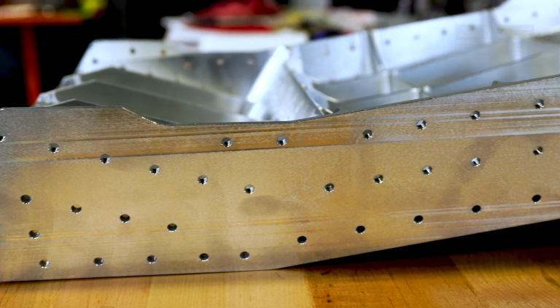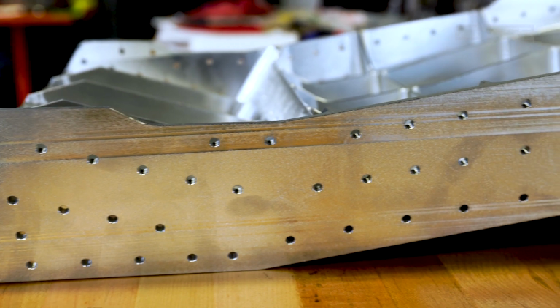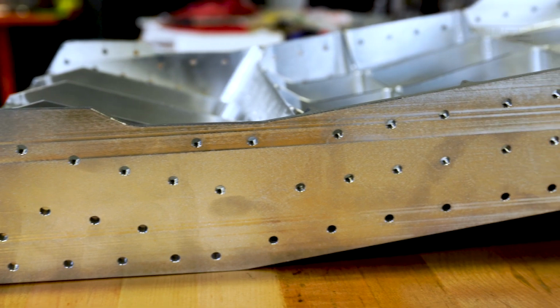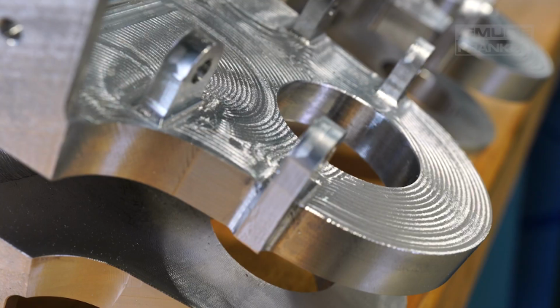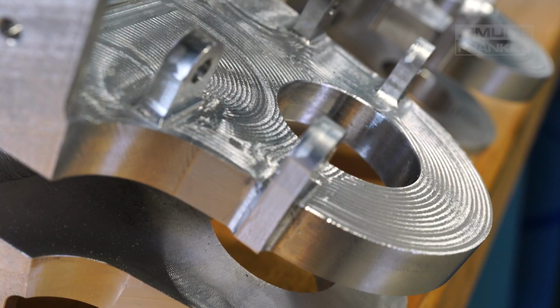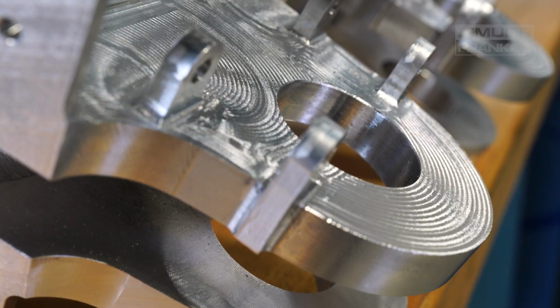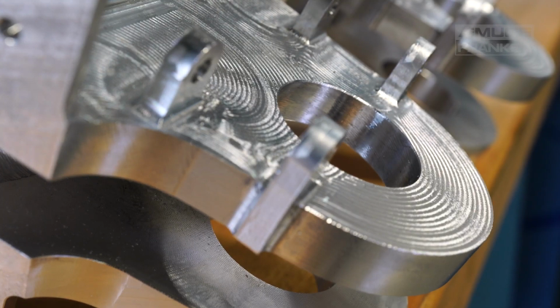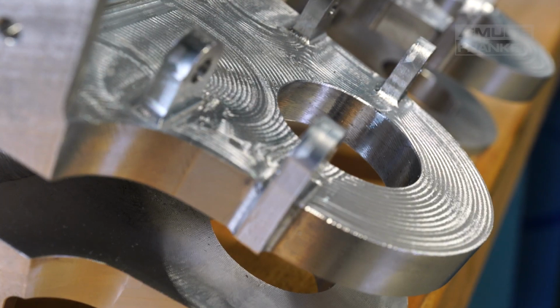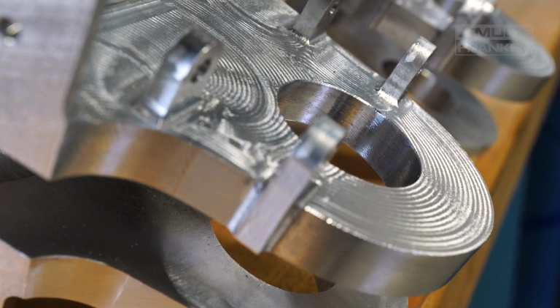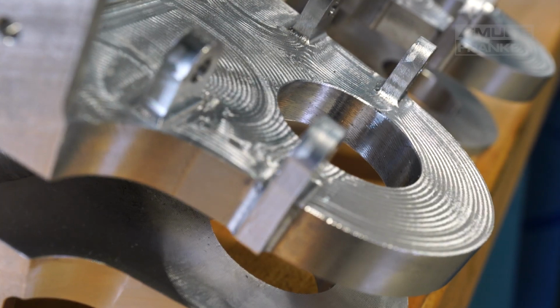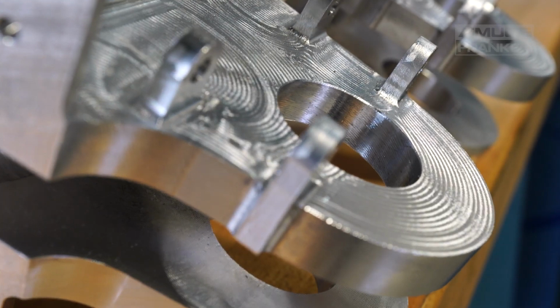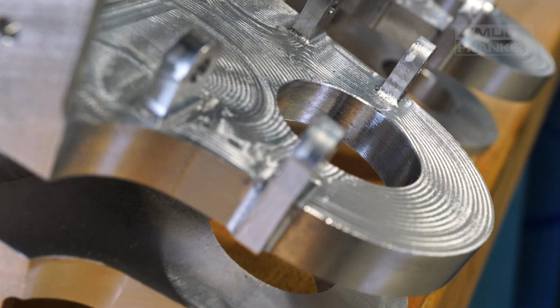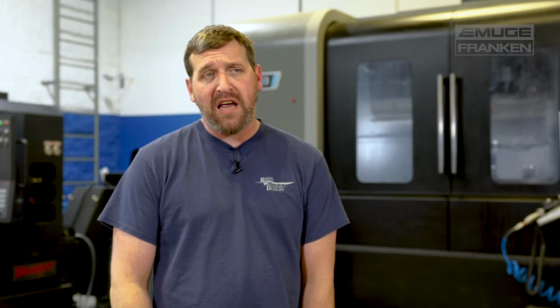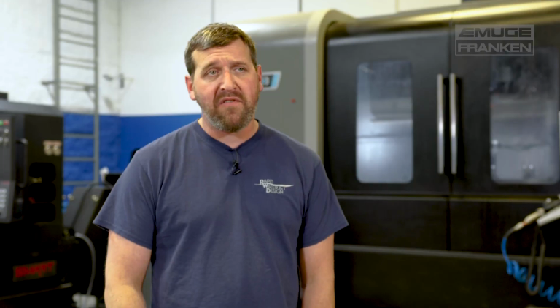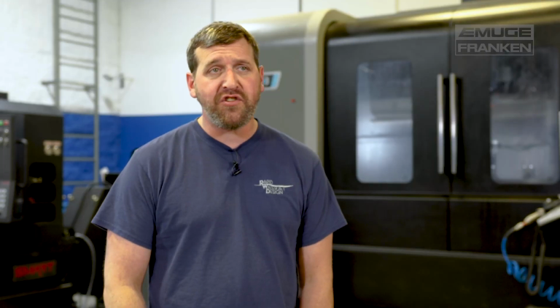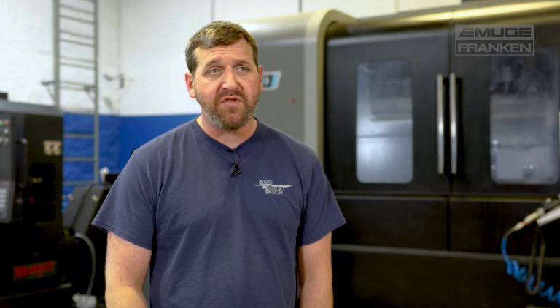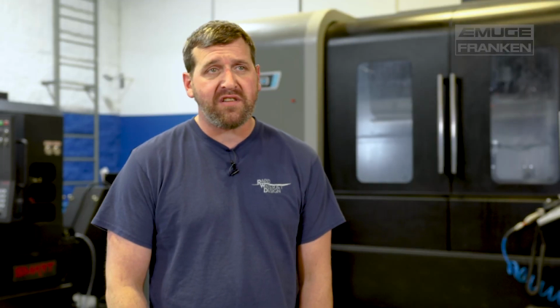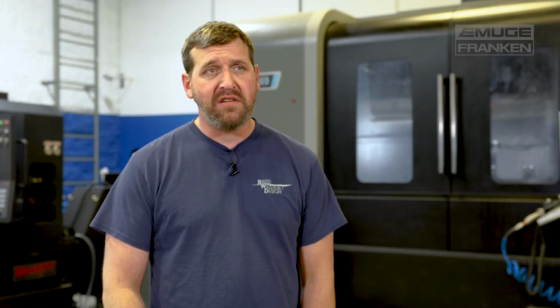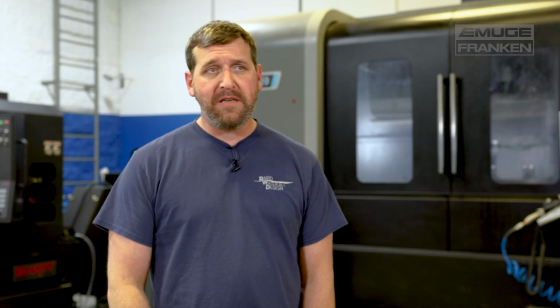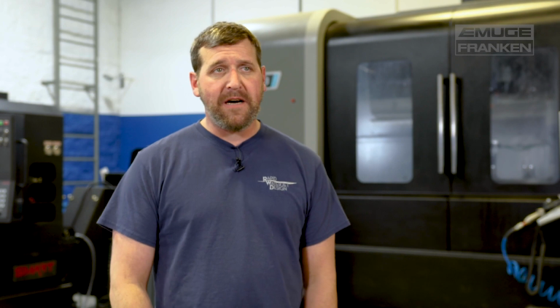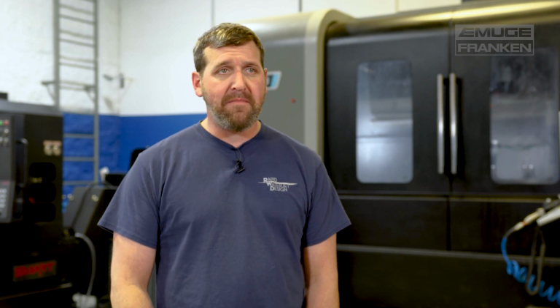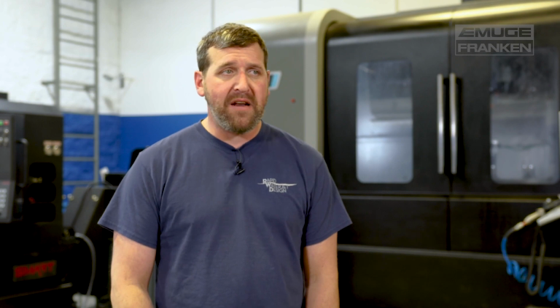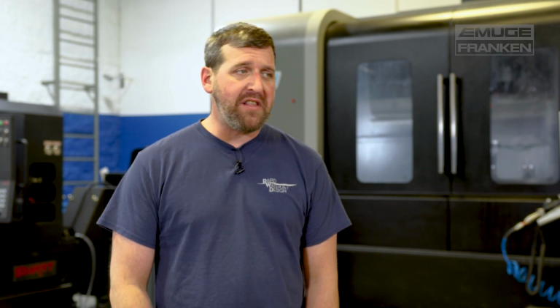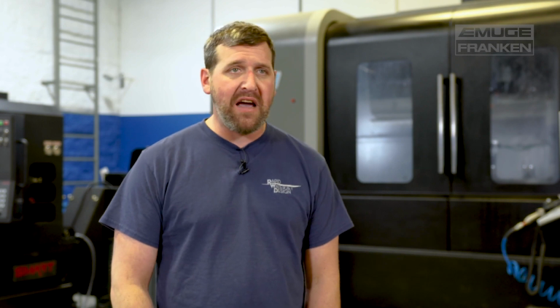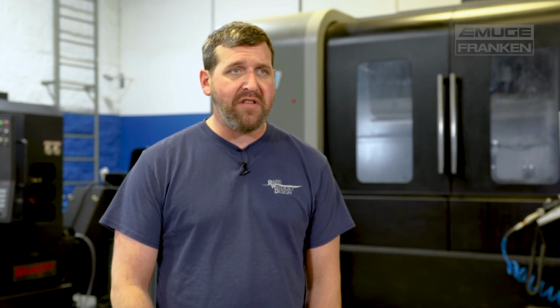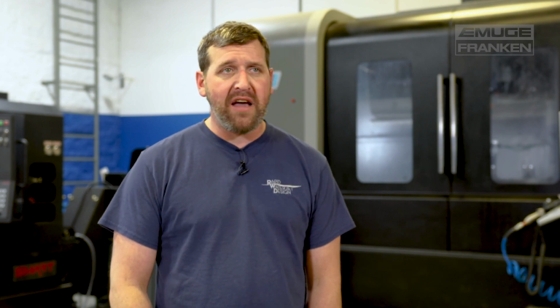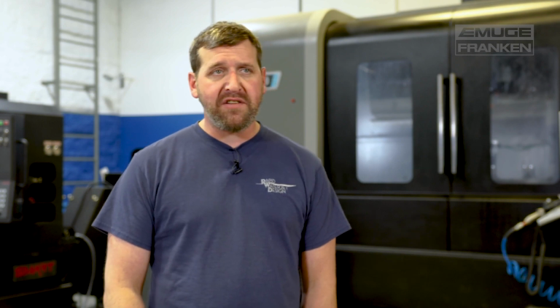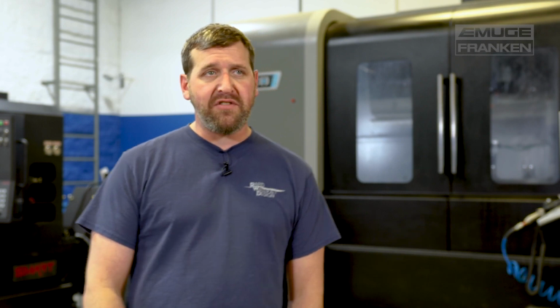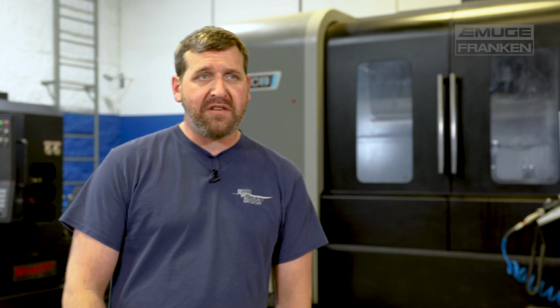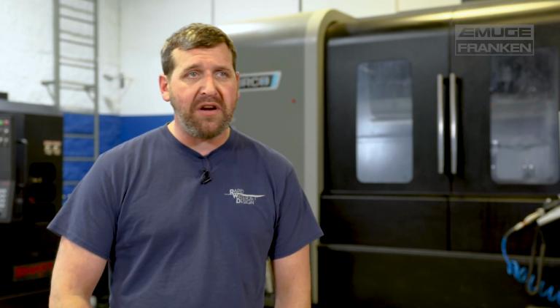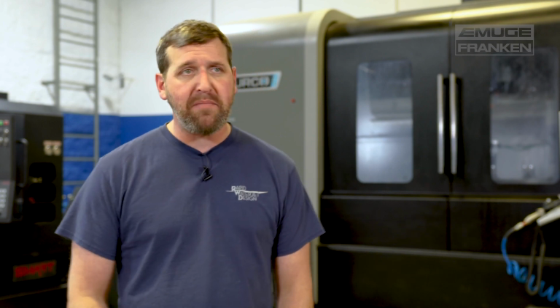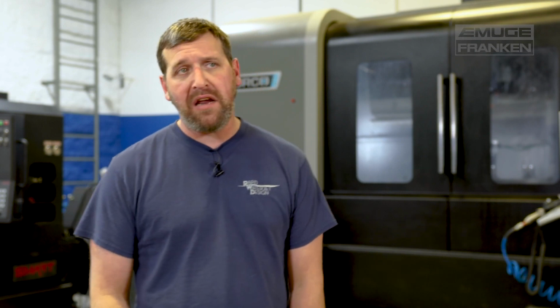The end mill makes up for itself the first time it's used, and everything after that is just money in the bank.